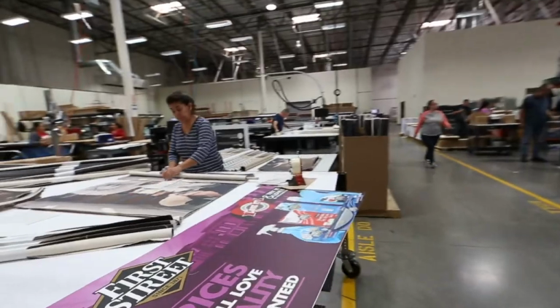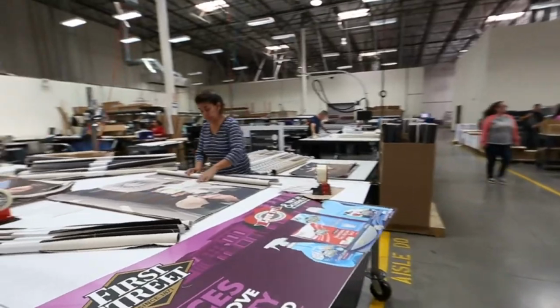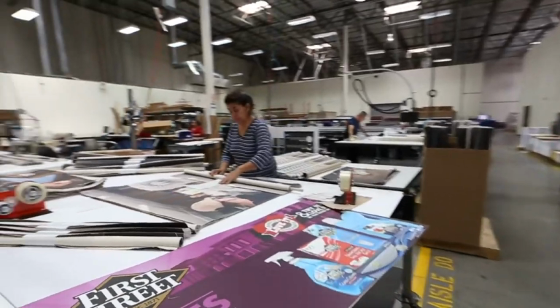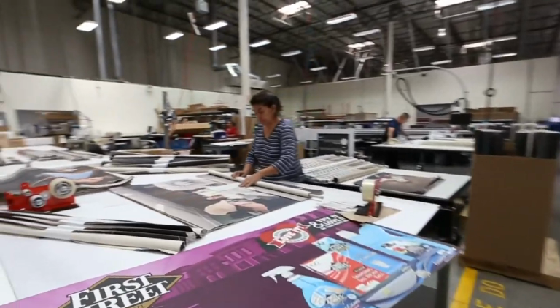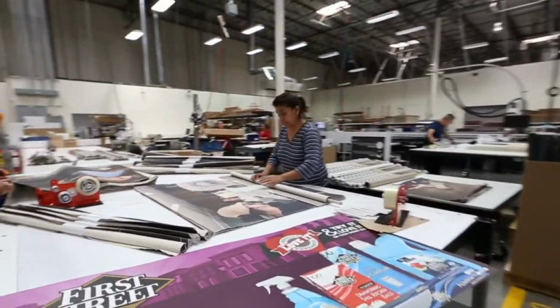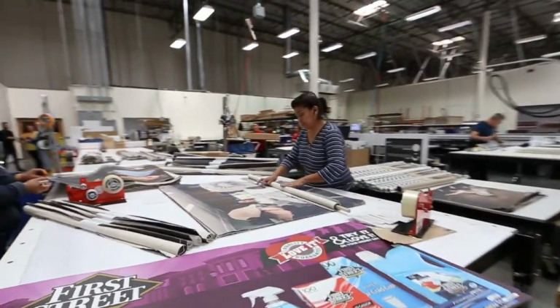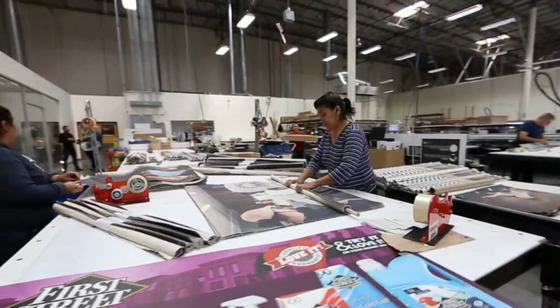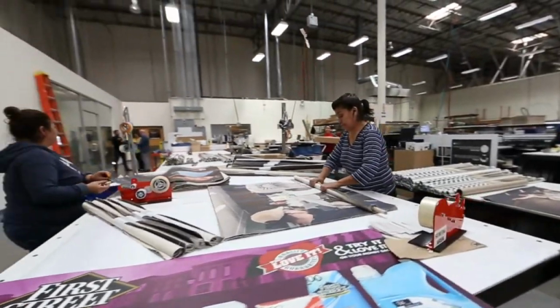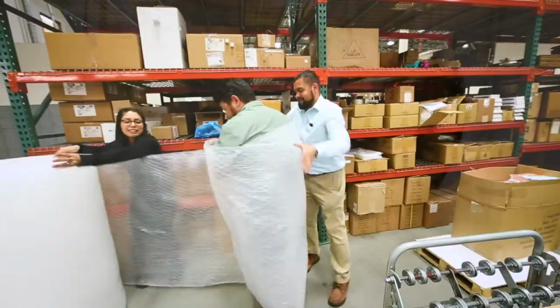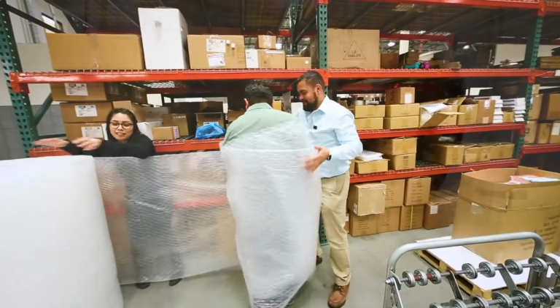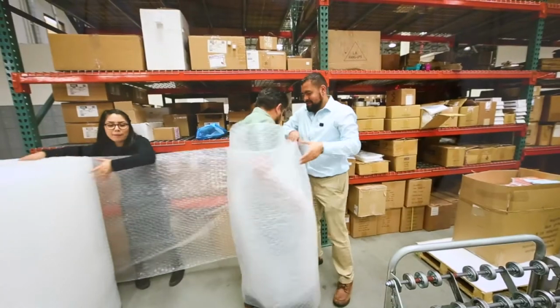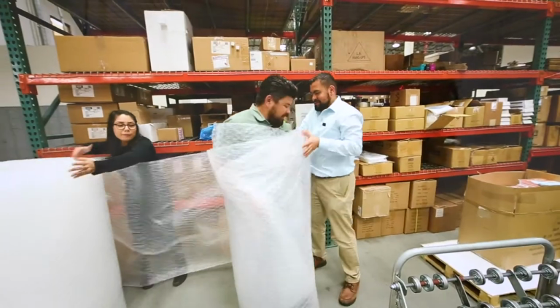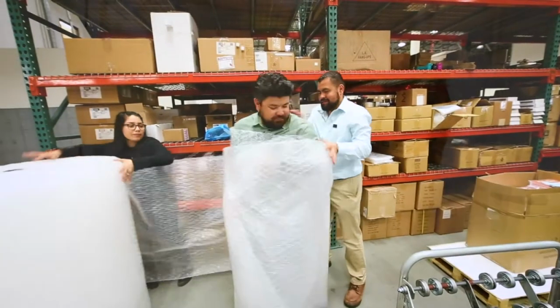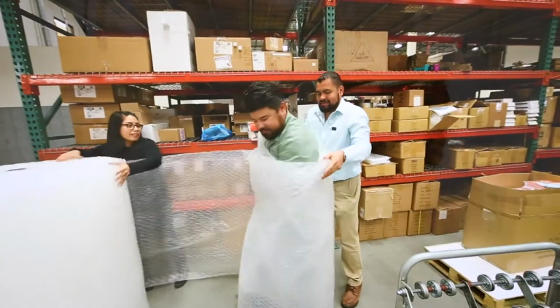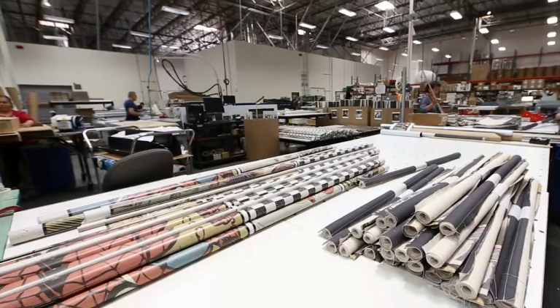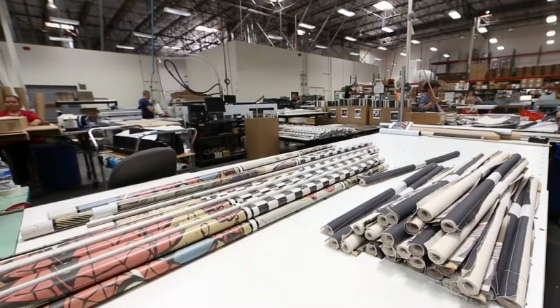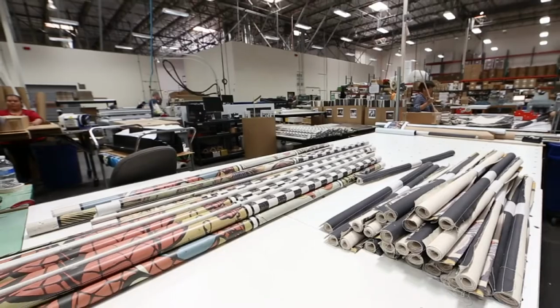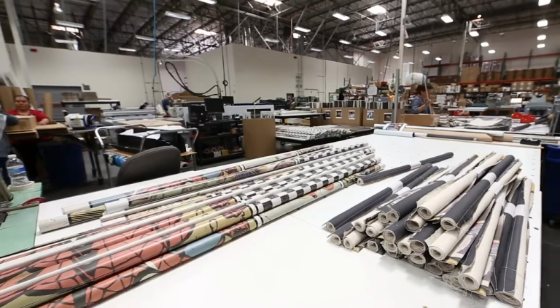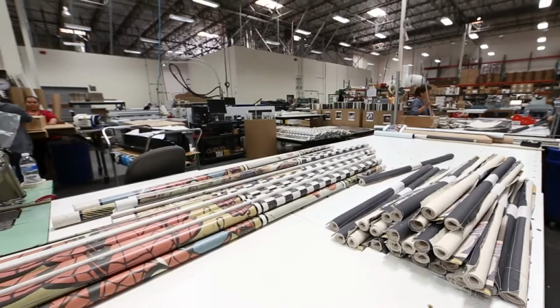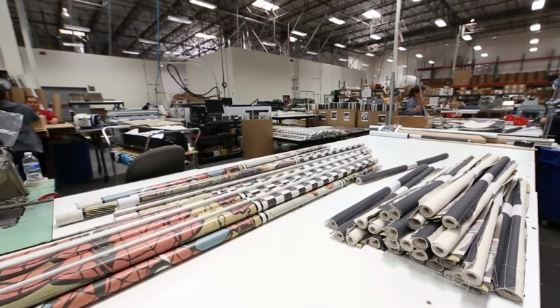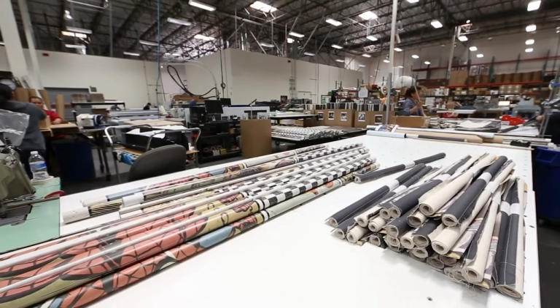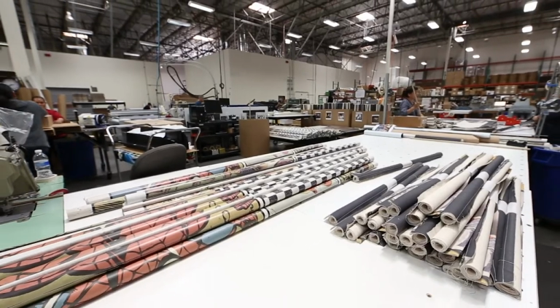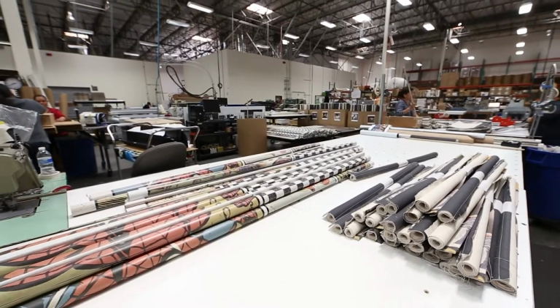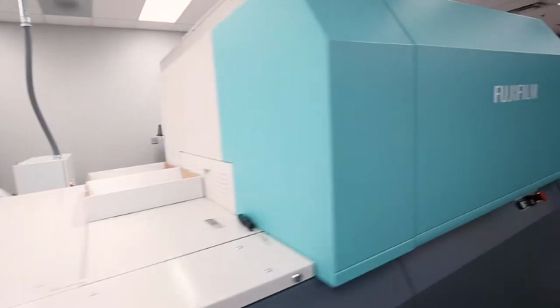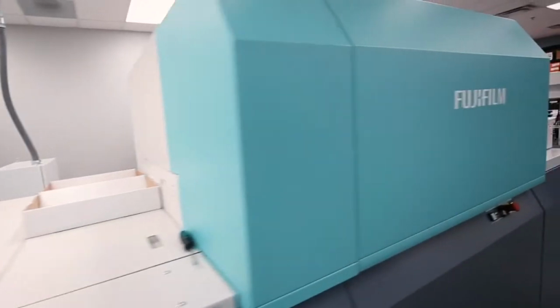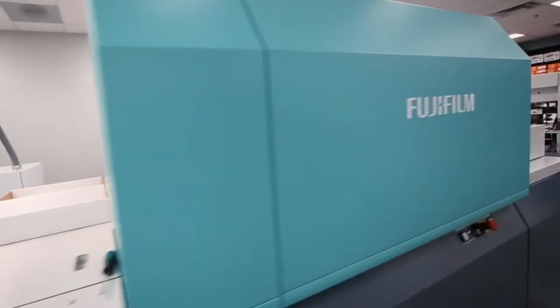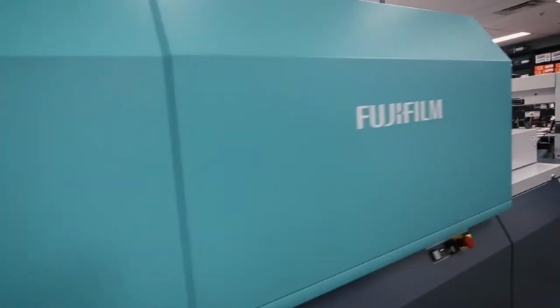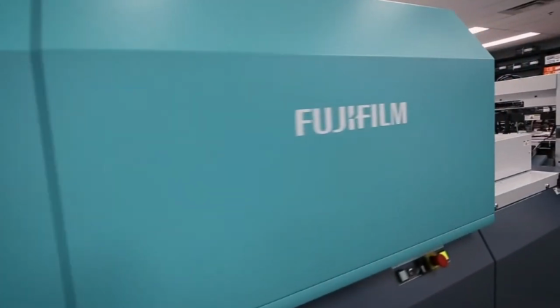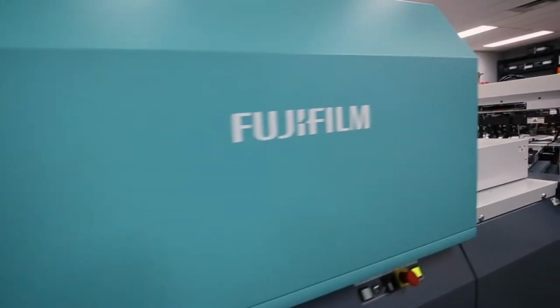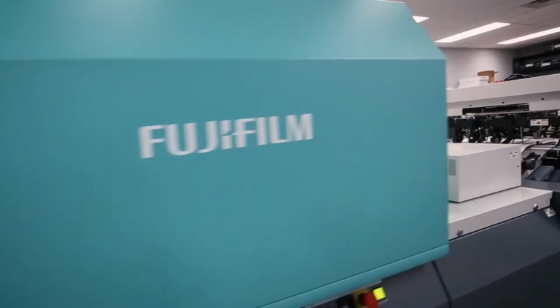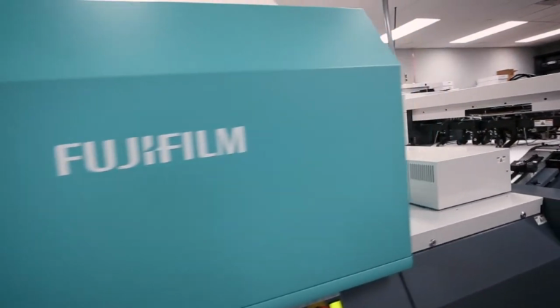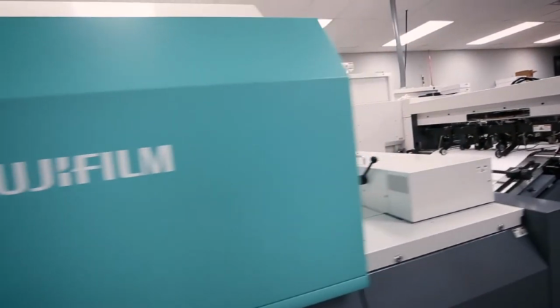Our customers expect perfection. They expect speed. So we use technology, efficiencies, equipment, and Fujifilm to help us with that.